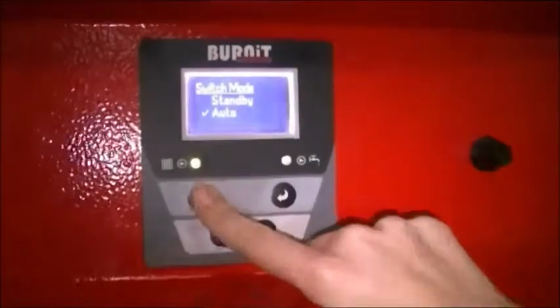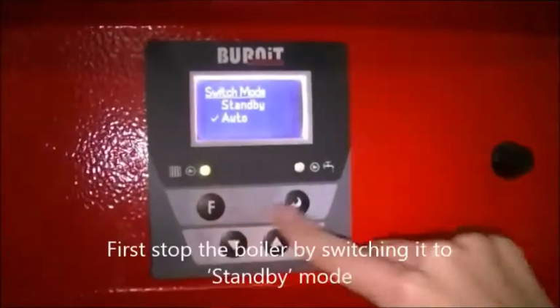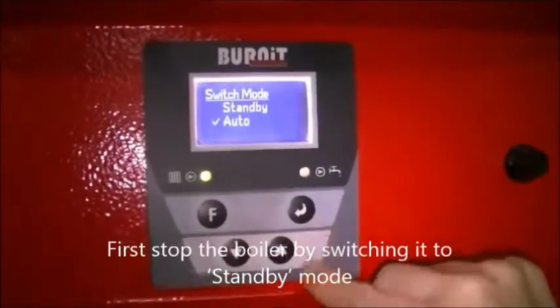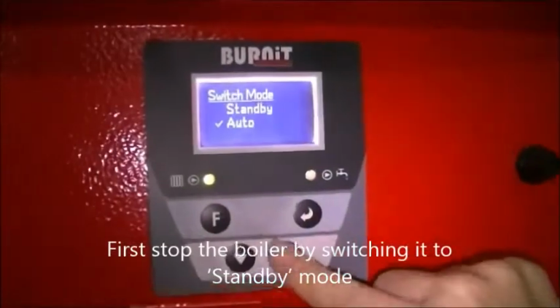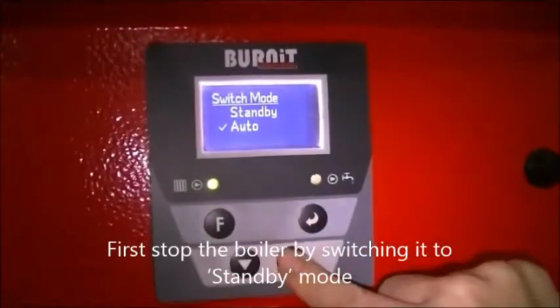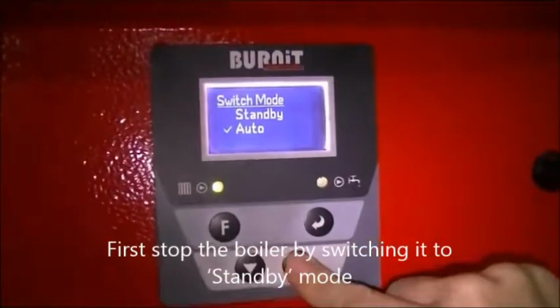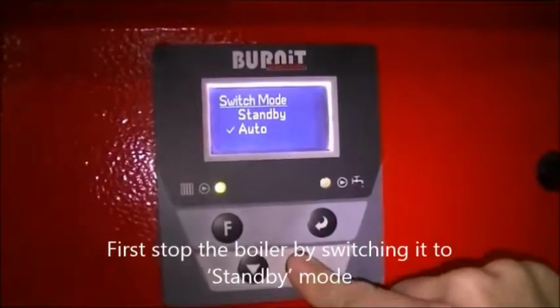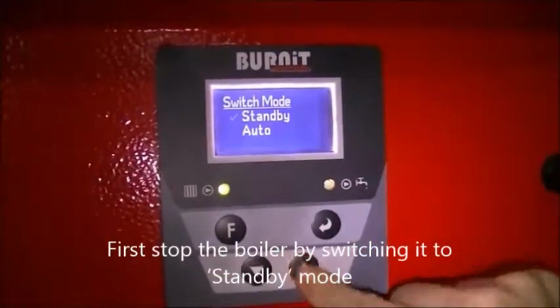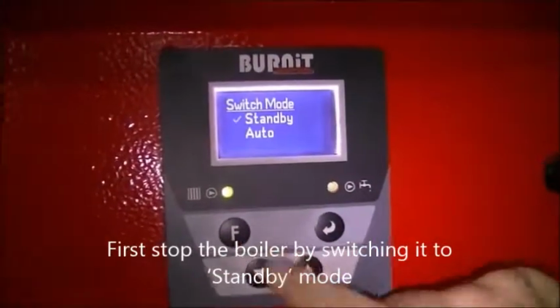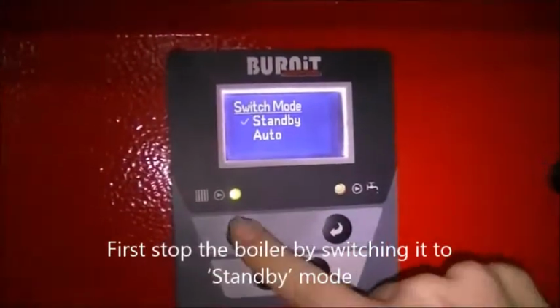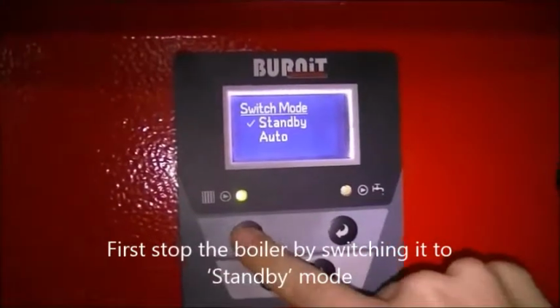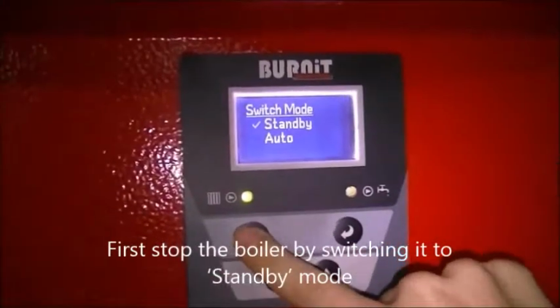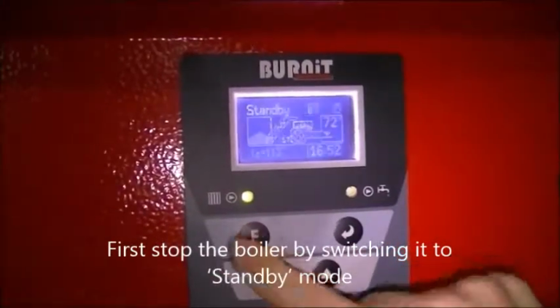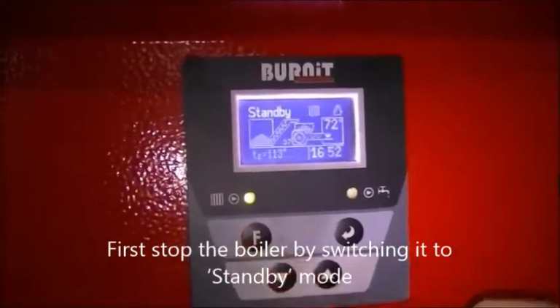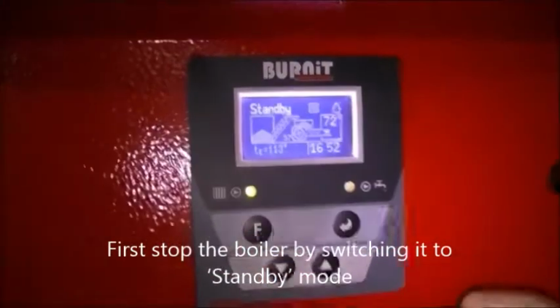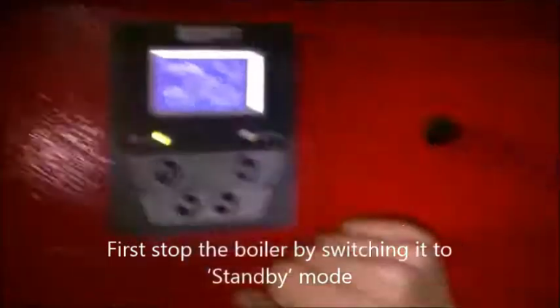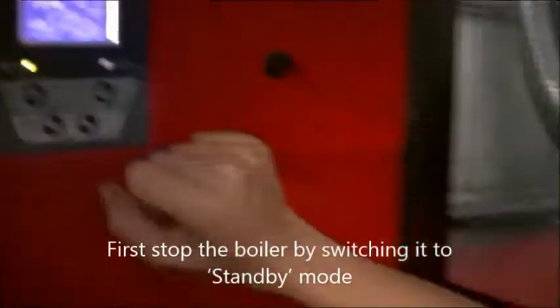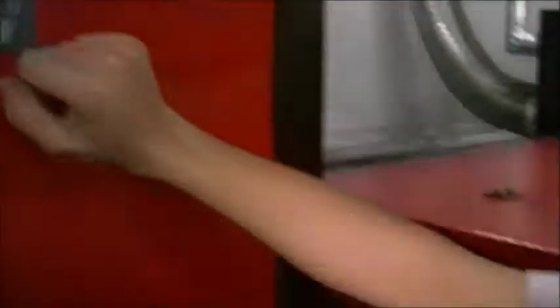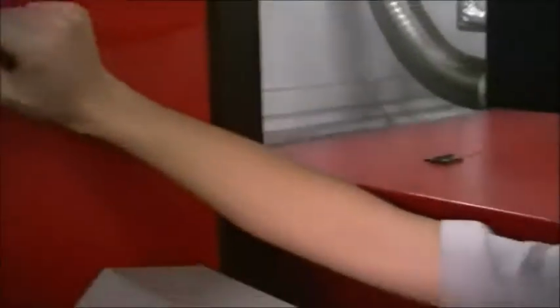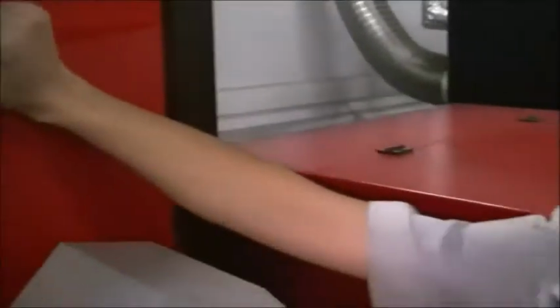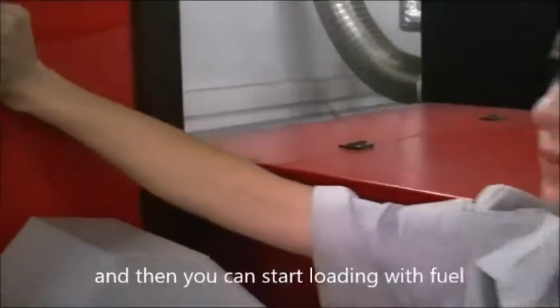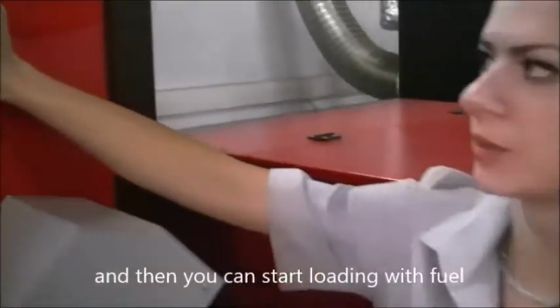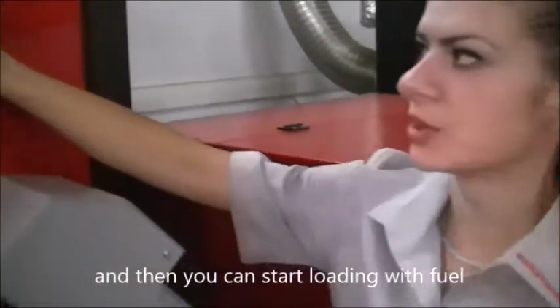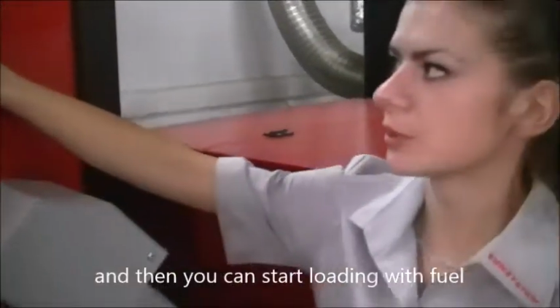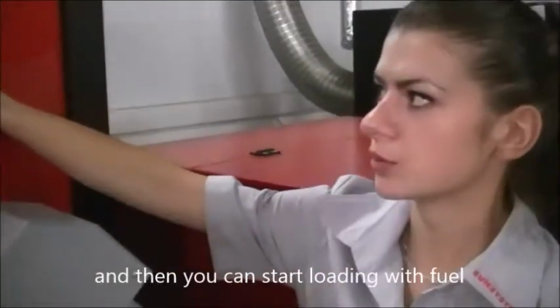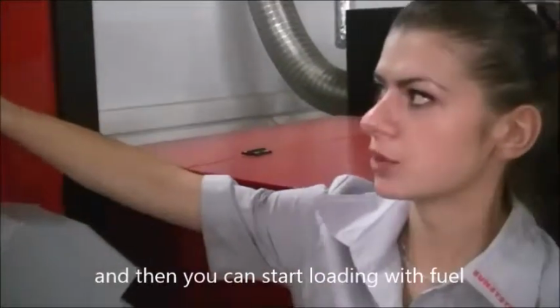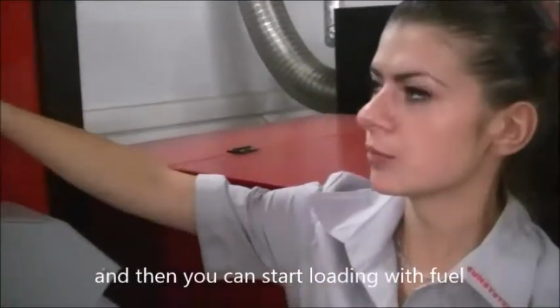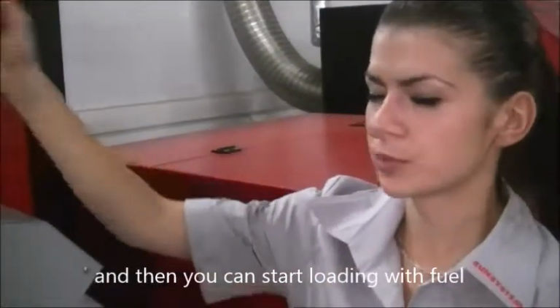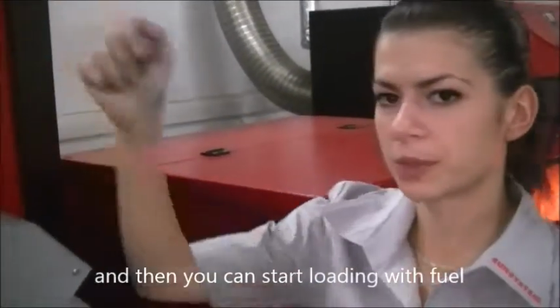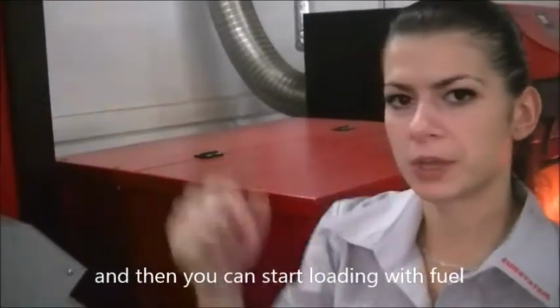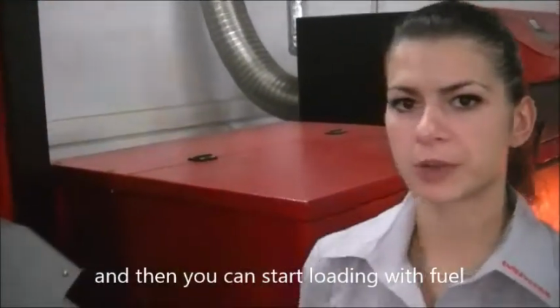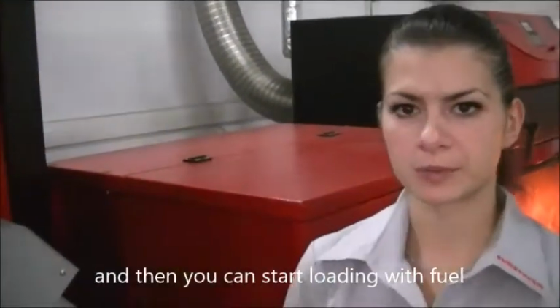First, stop the boiler by switching it to standby mode, and then you can start loading with fuel.